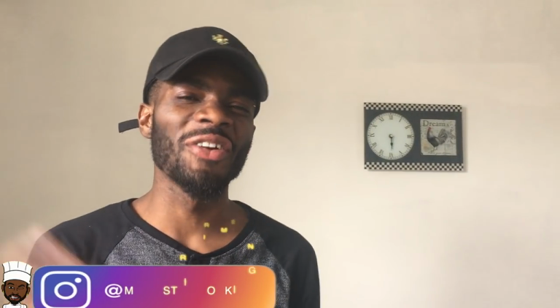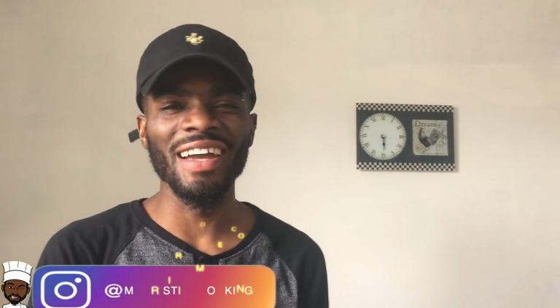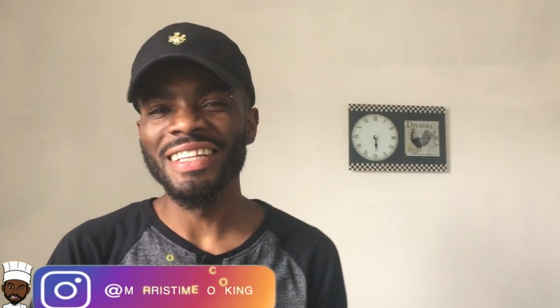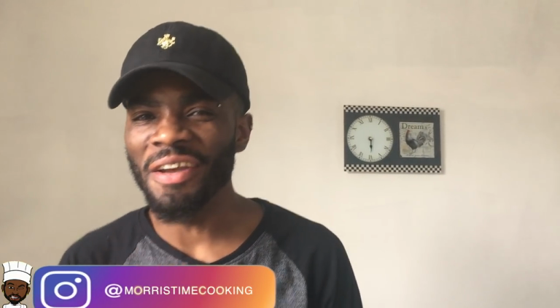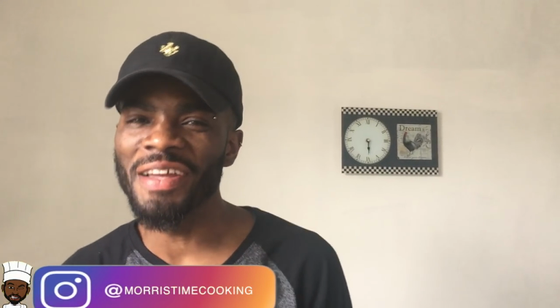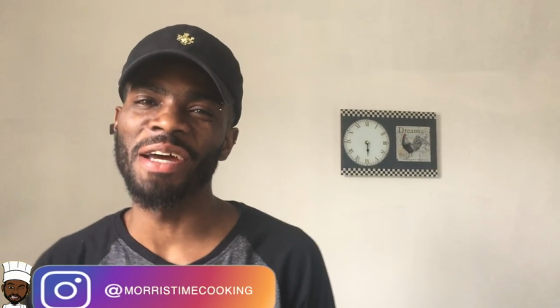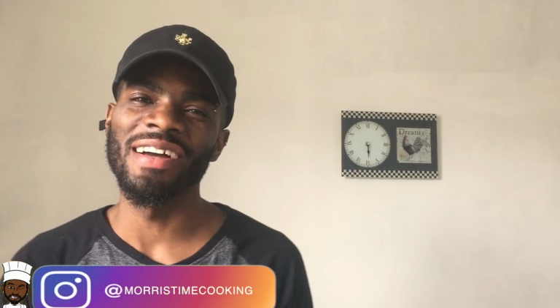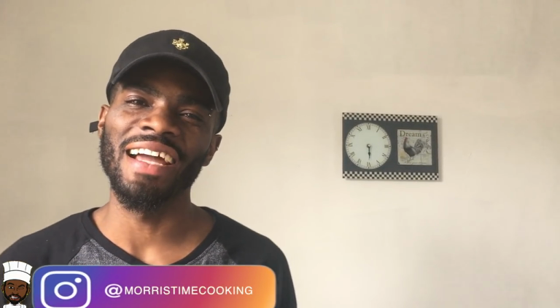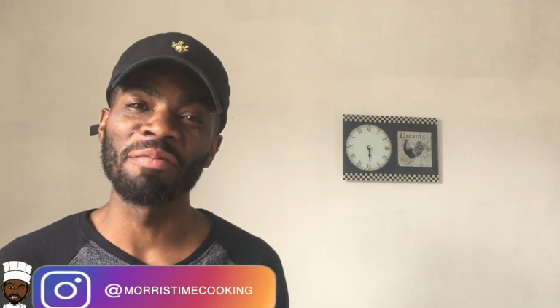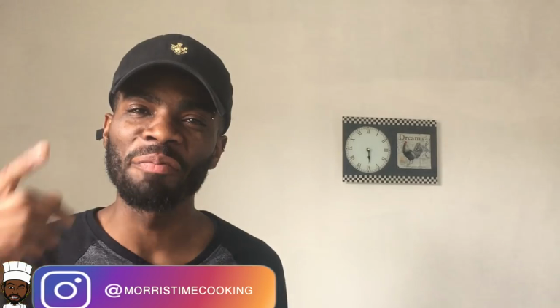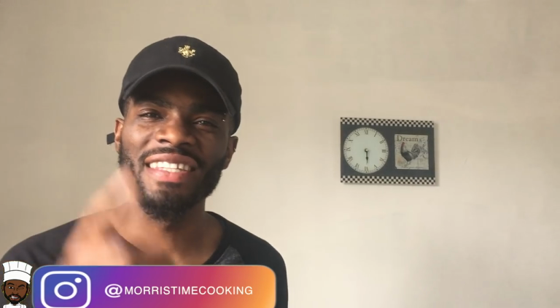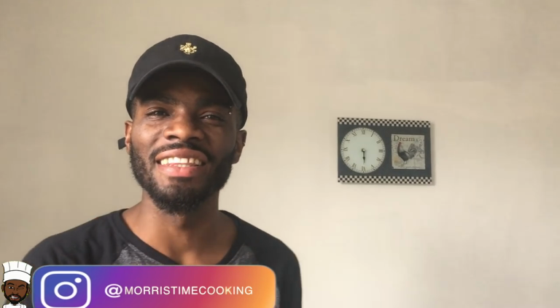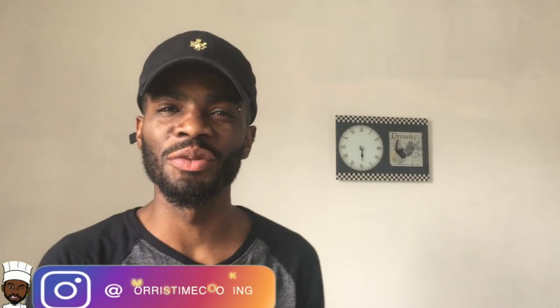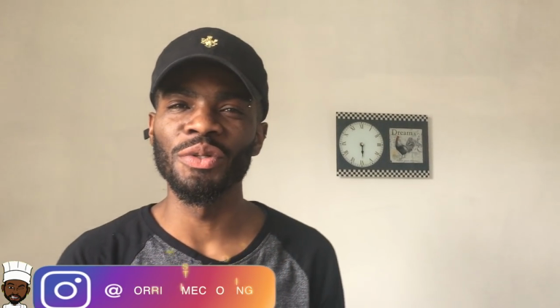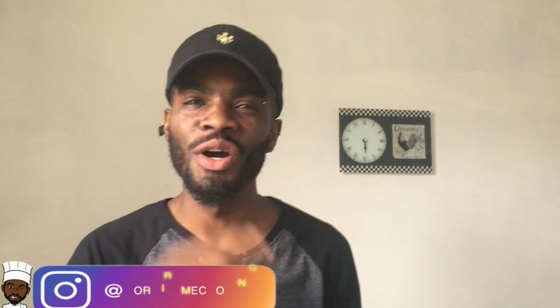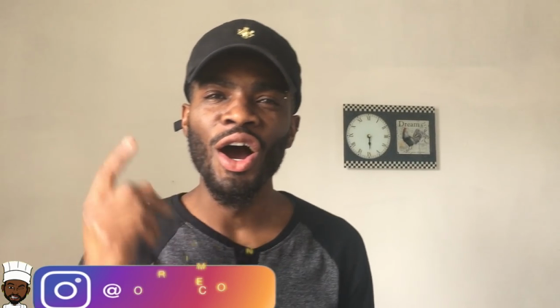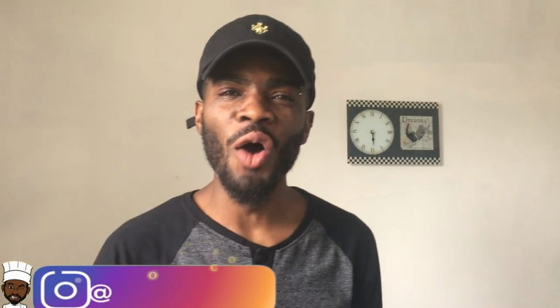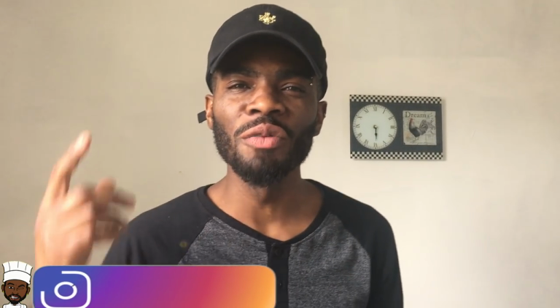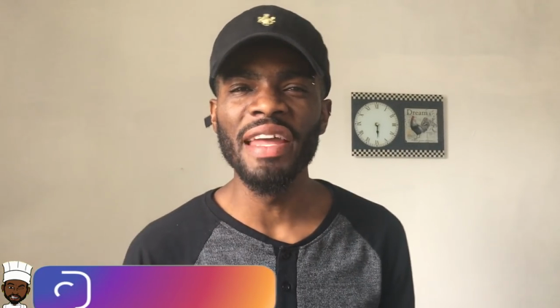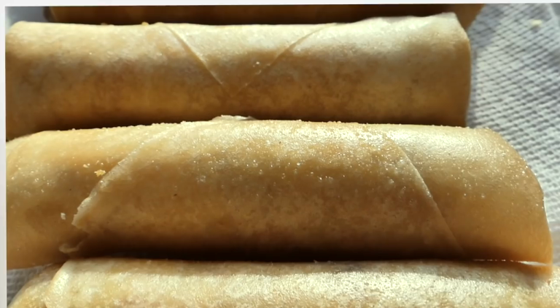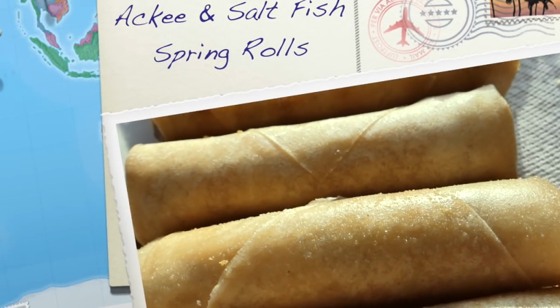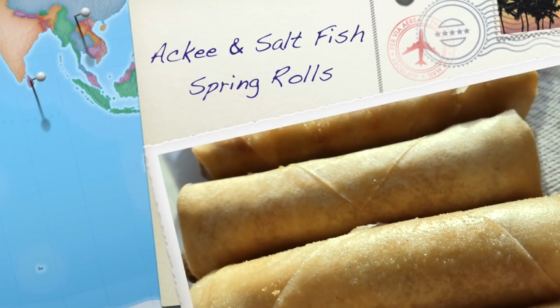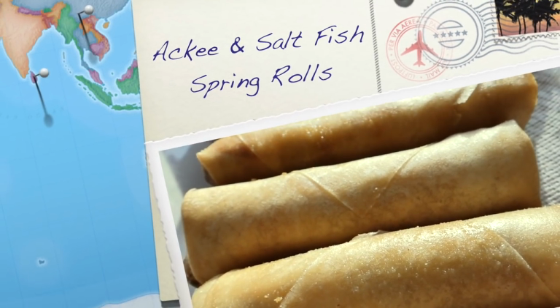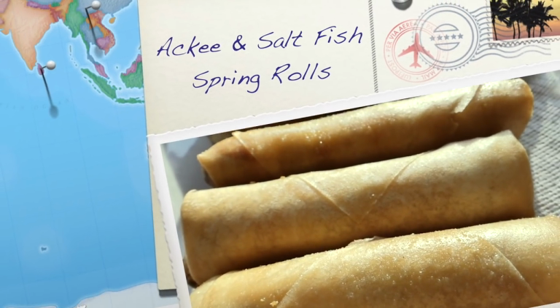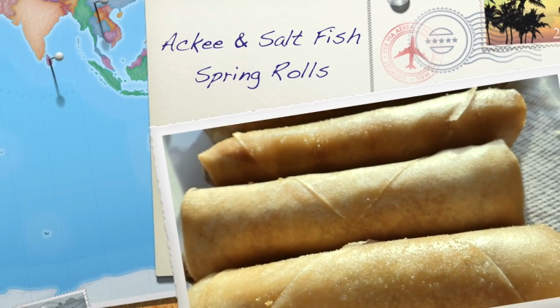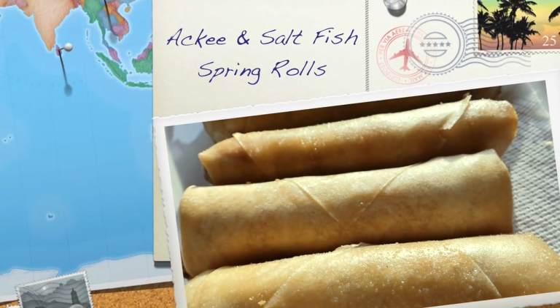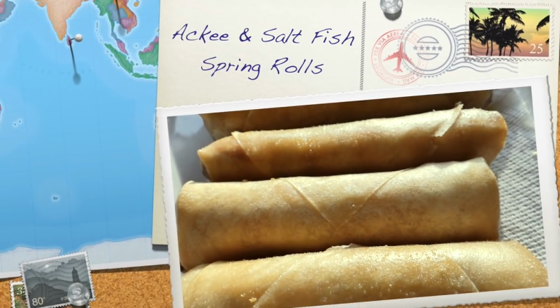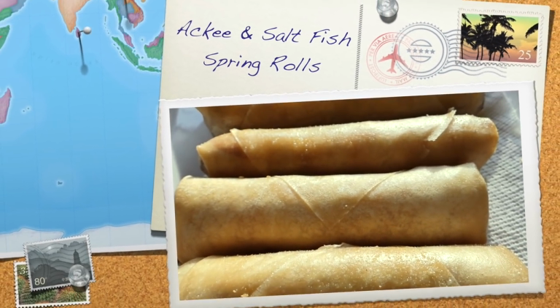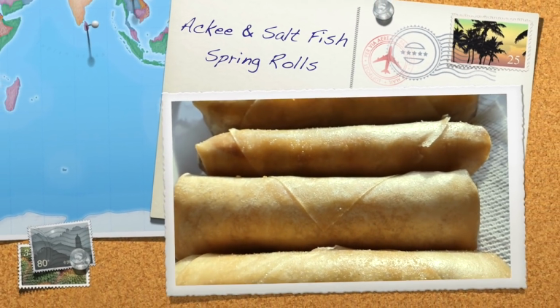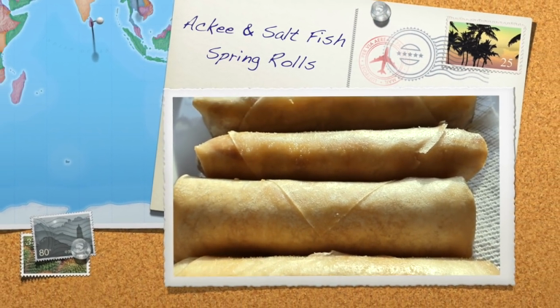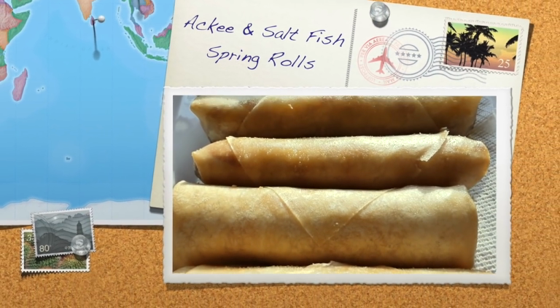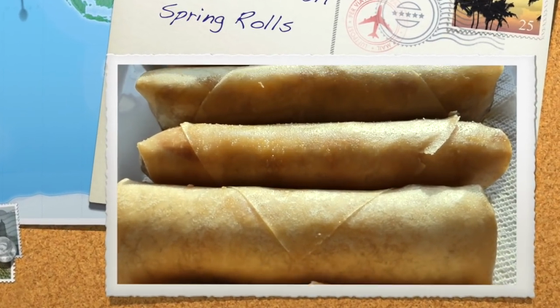Chef John Morris here again, presenting to you how to make ackee and saltfish spring rolls.